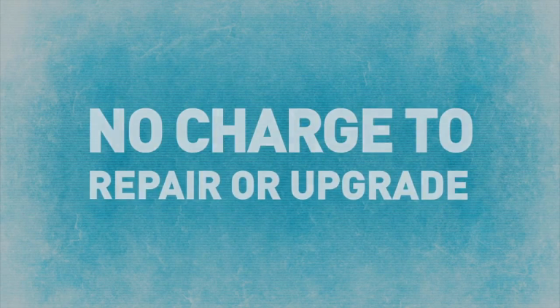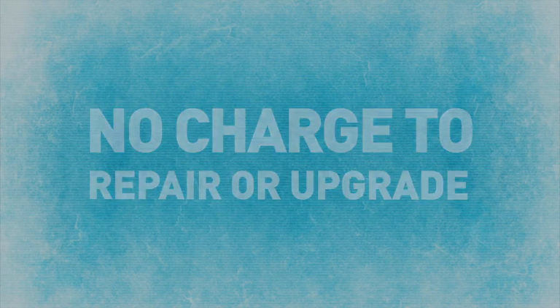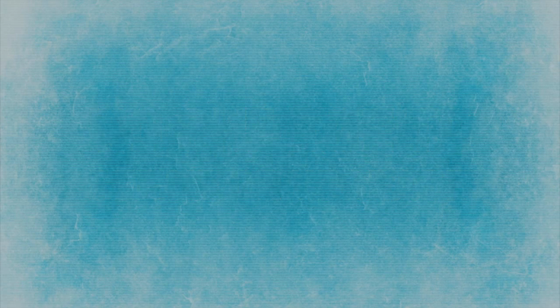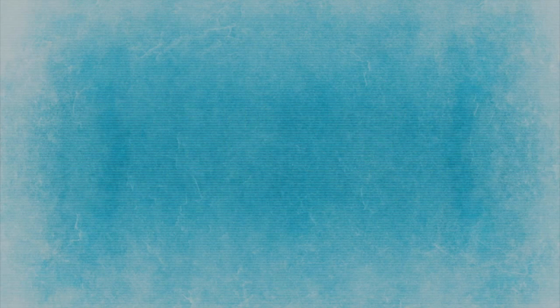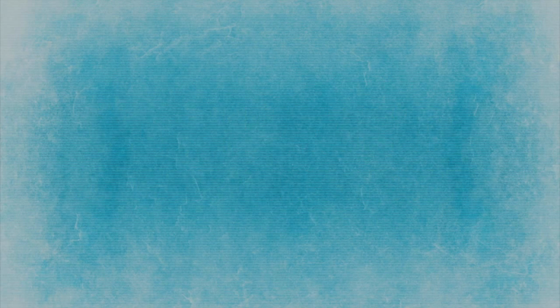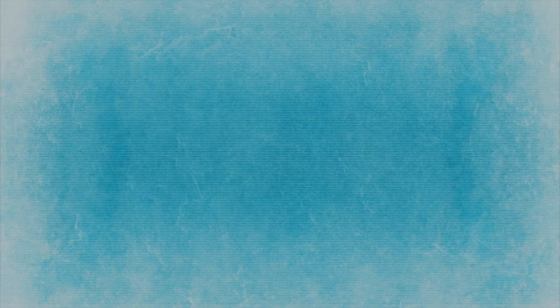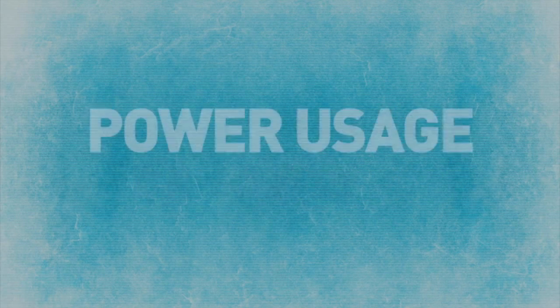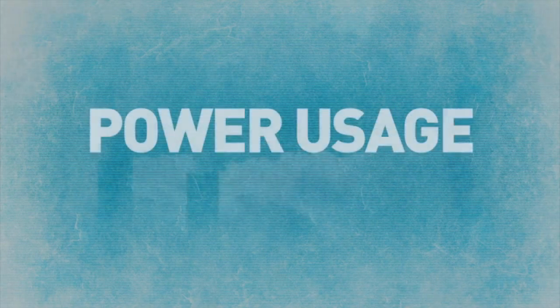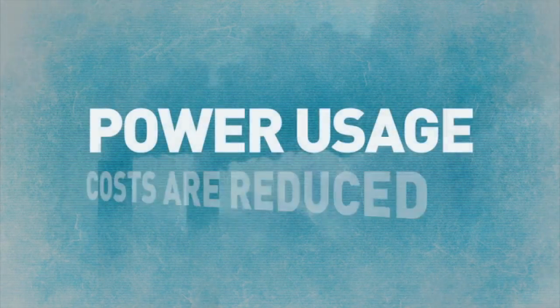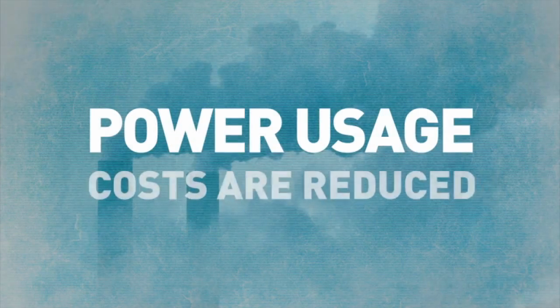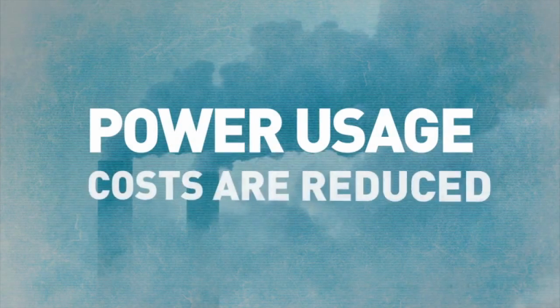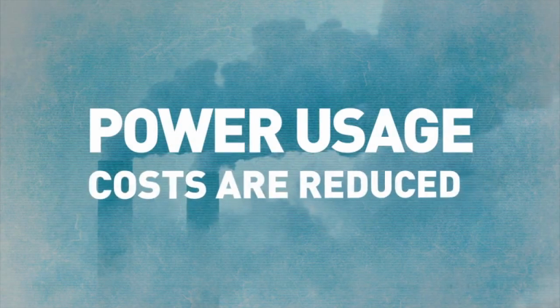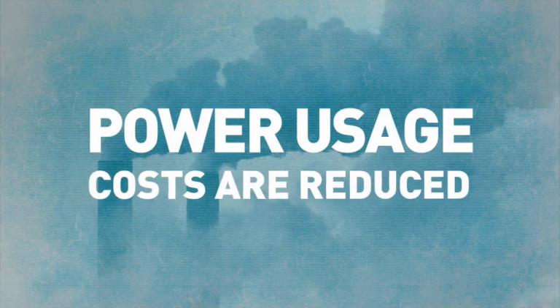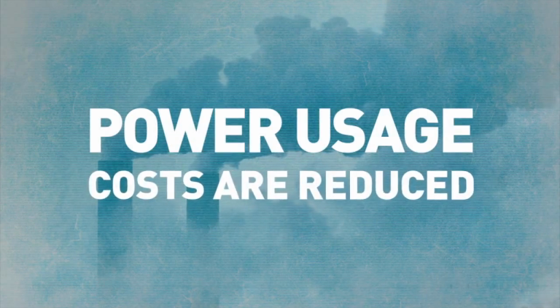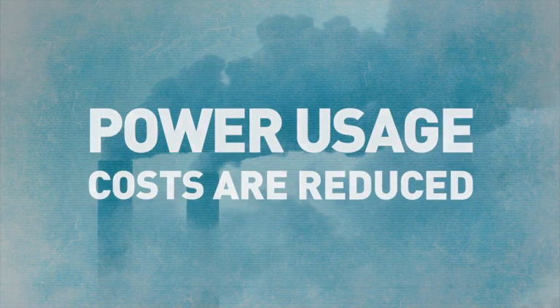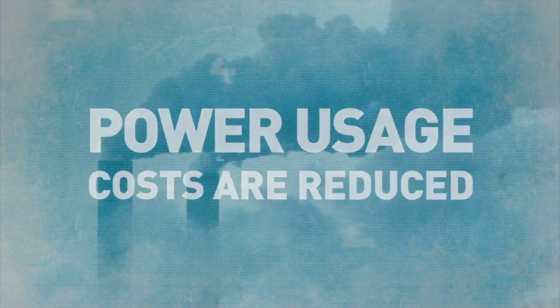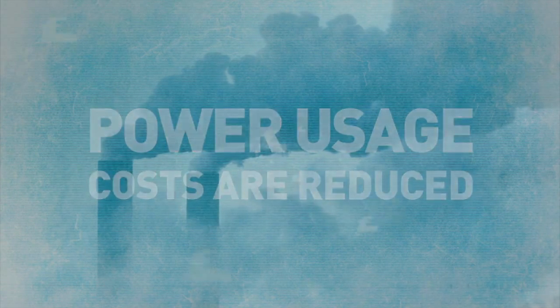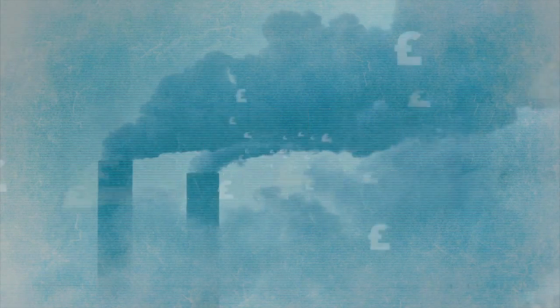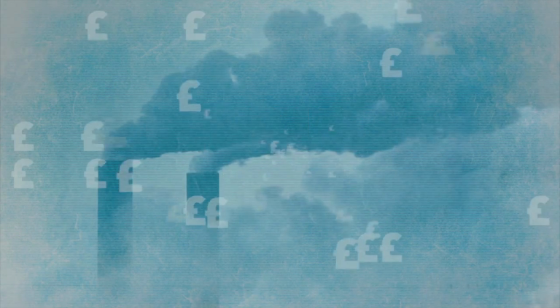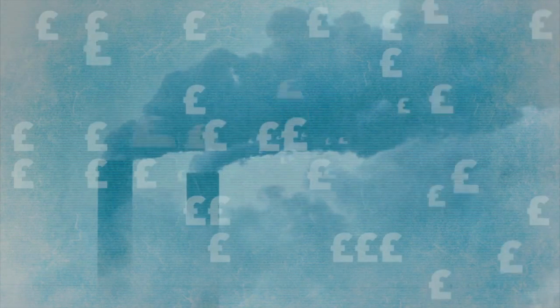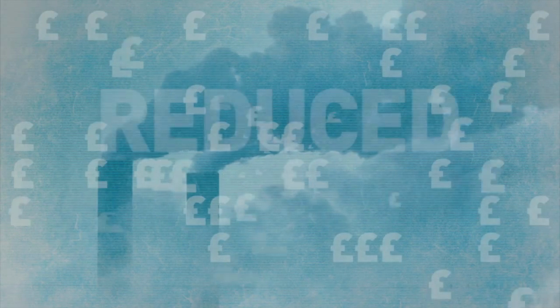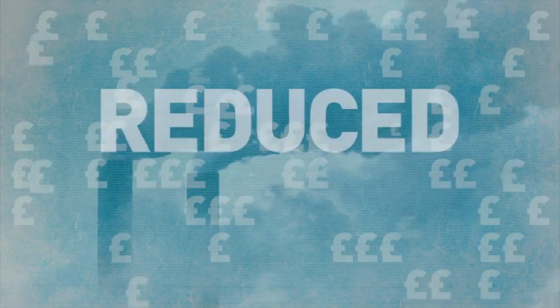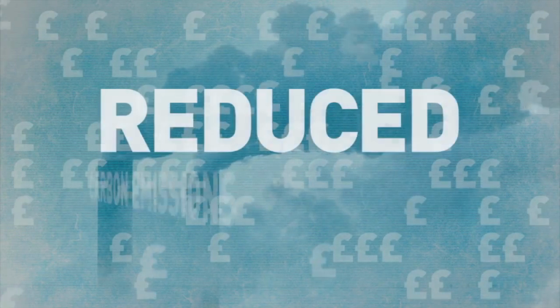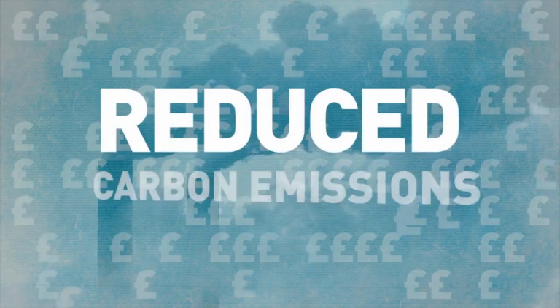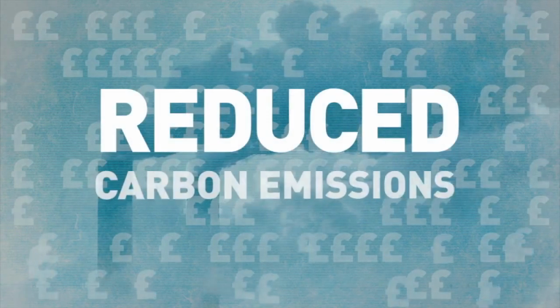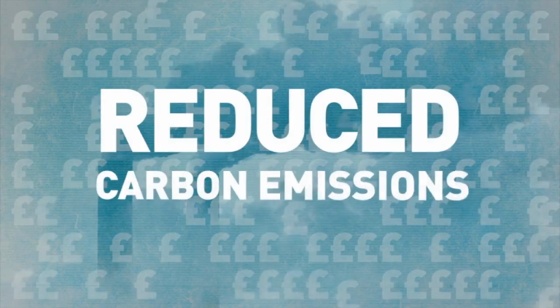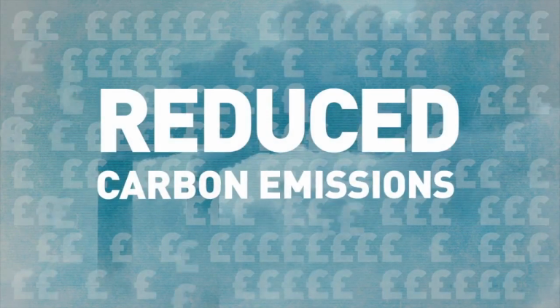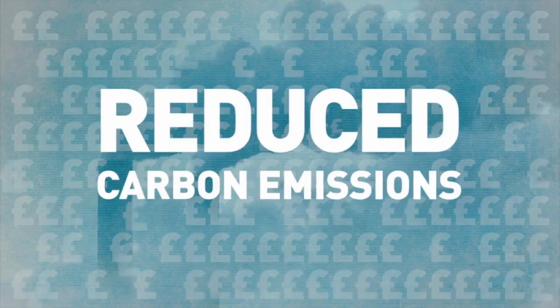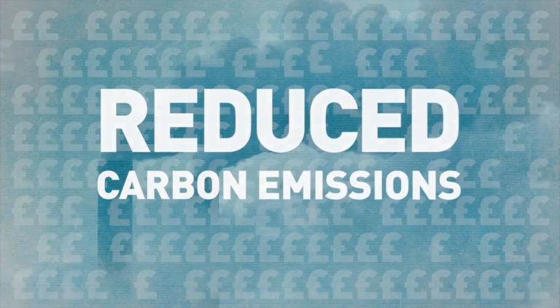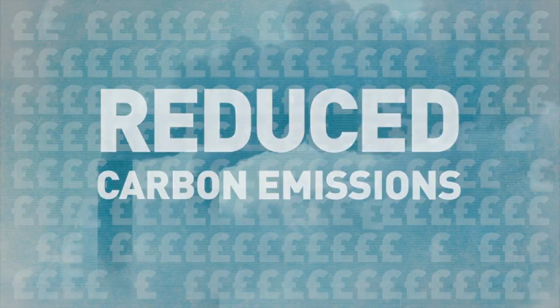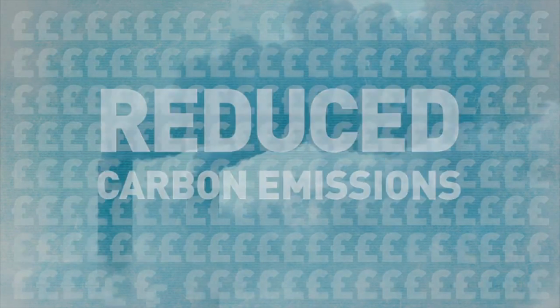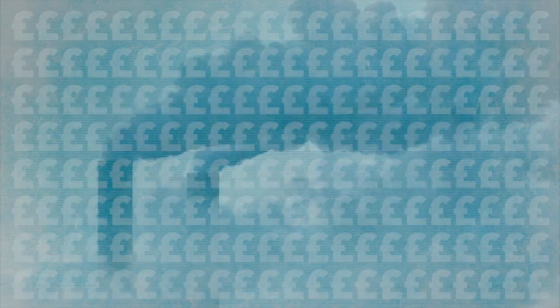In addition, power used to run an on-site phone system is also reduced, saving you money and reducing your carbon emissions.